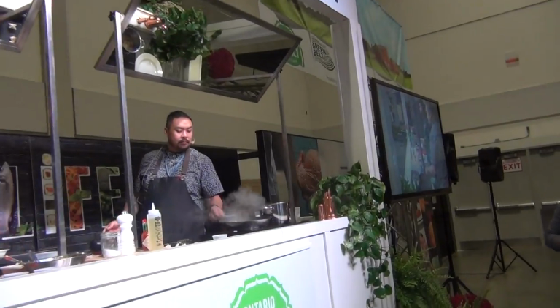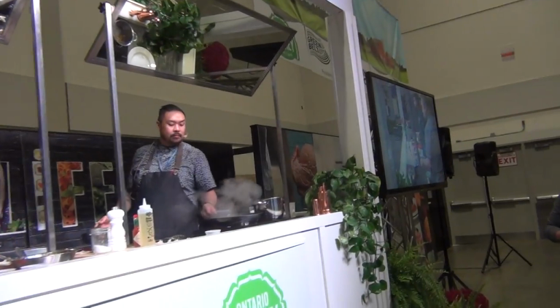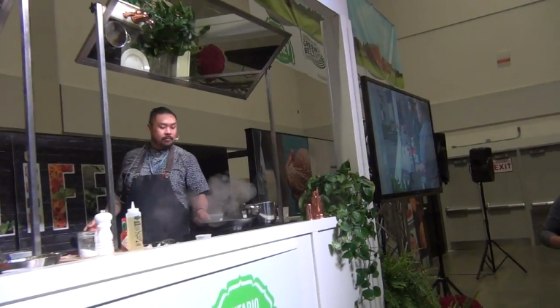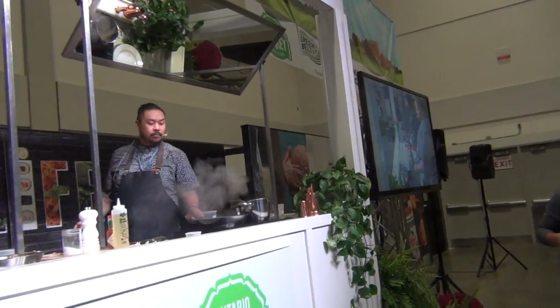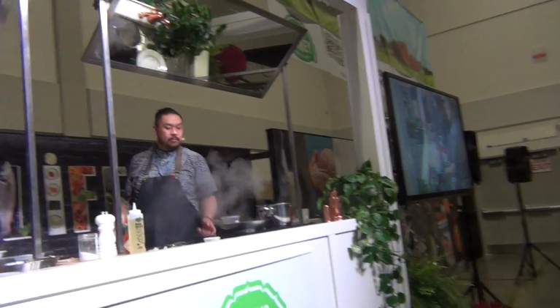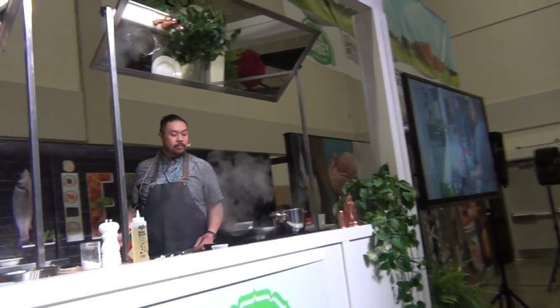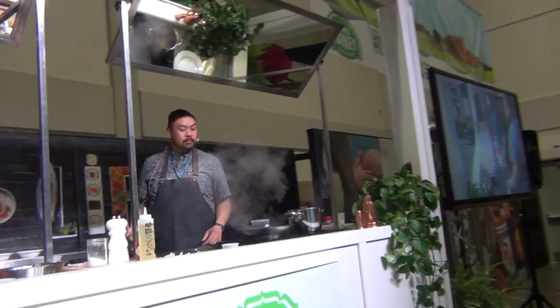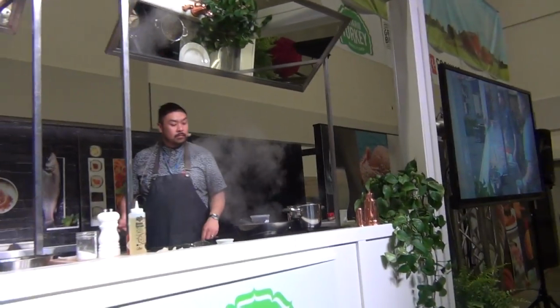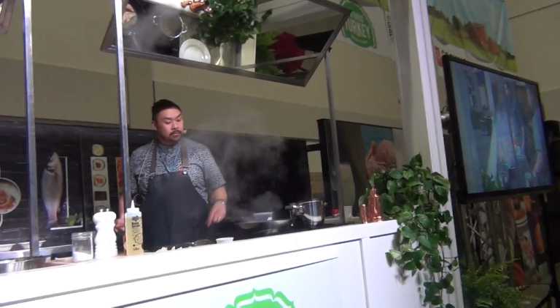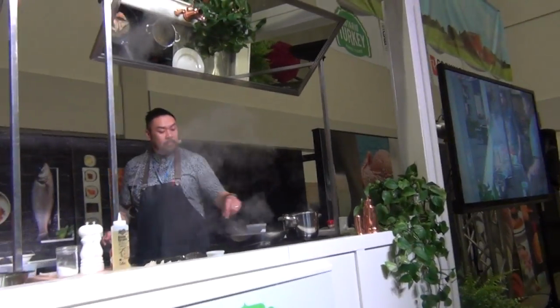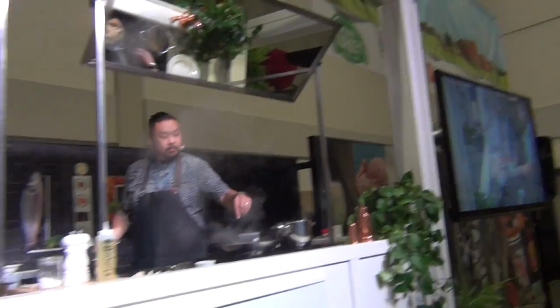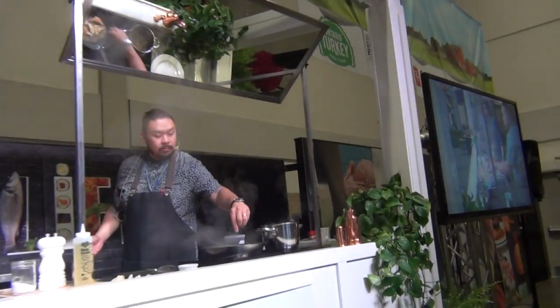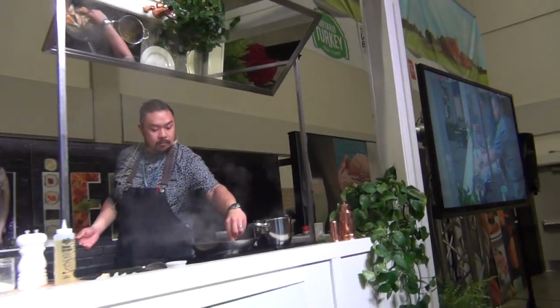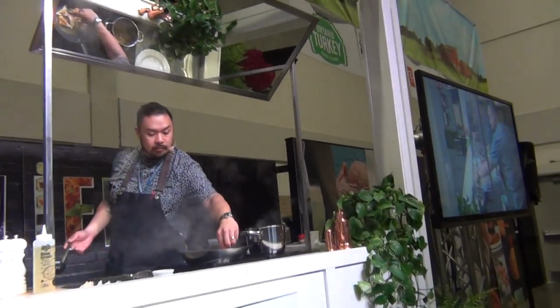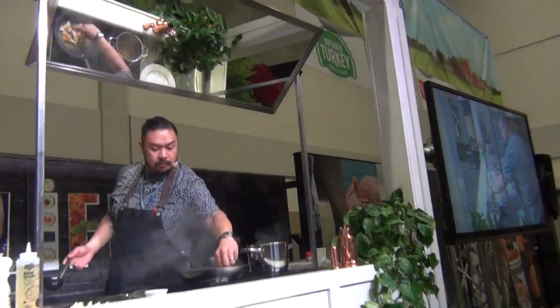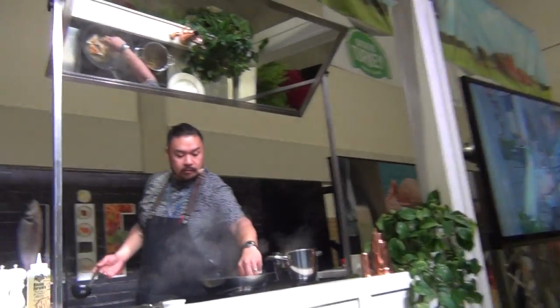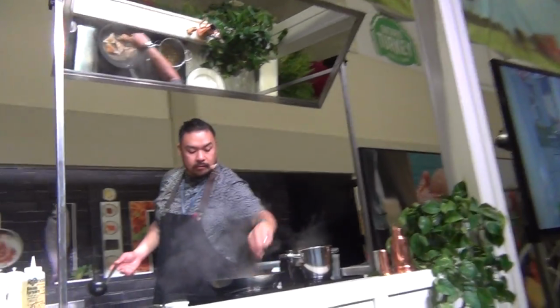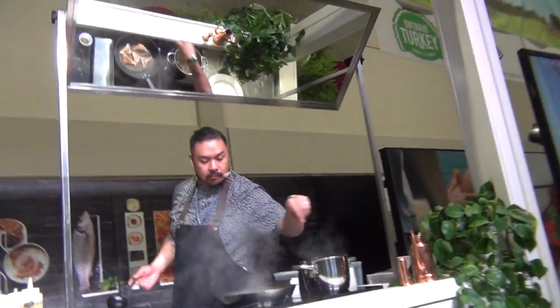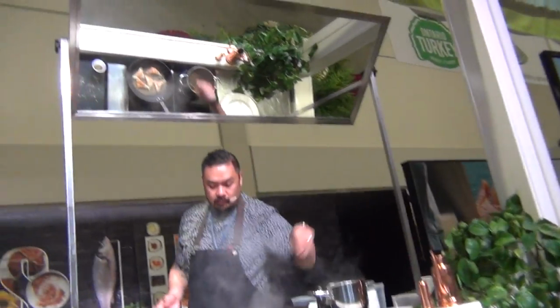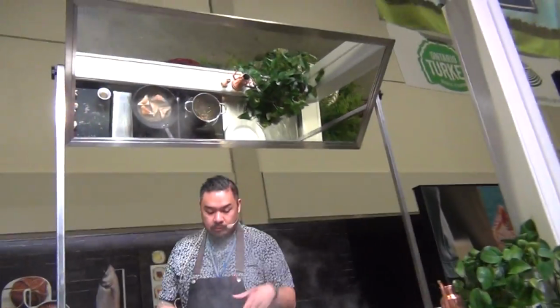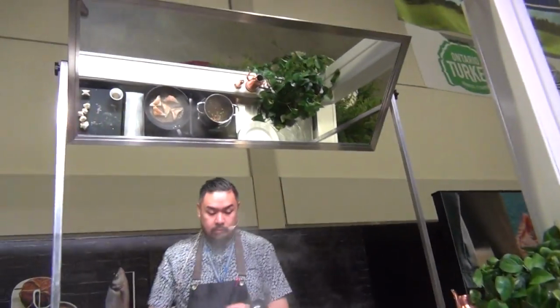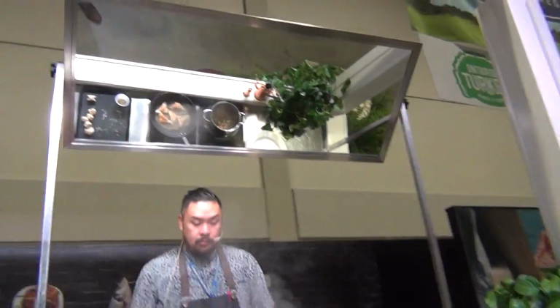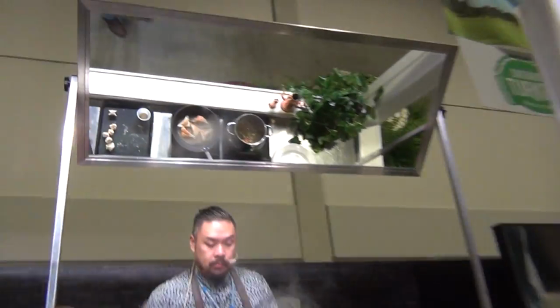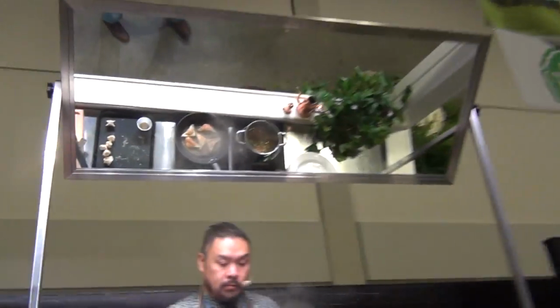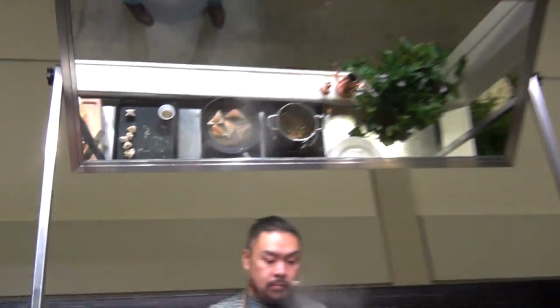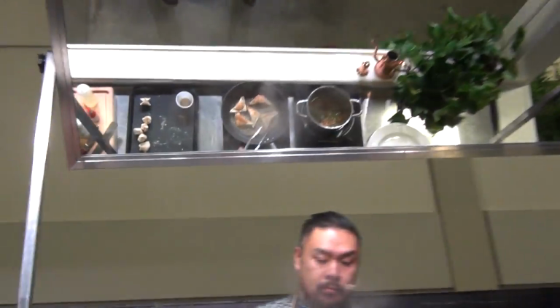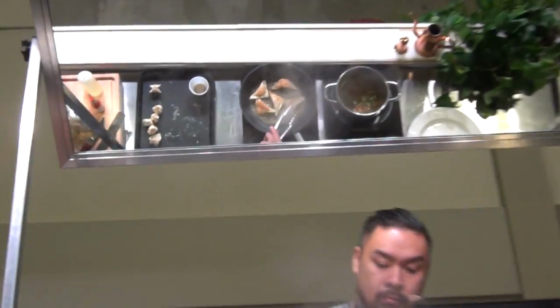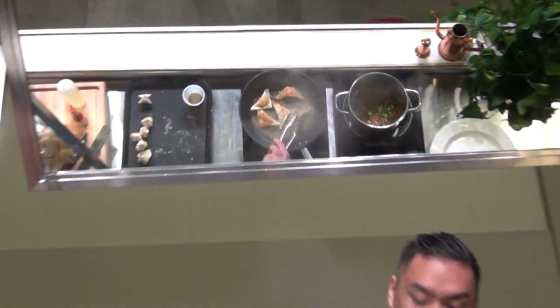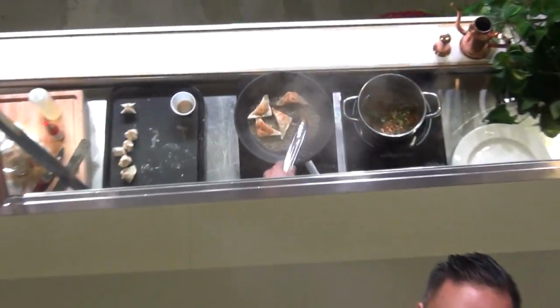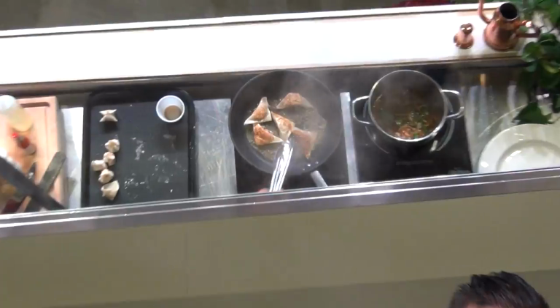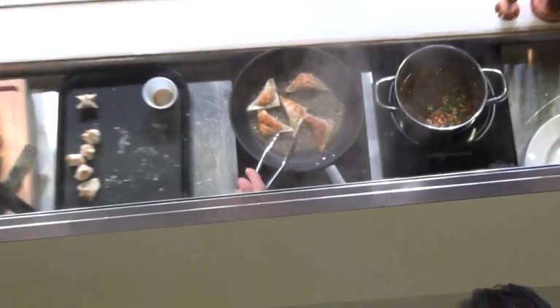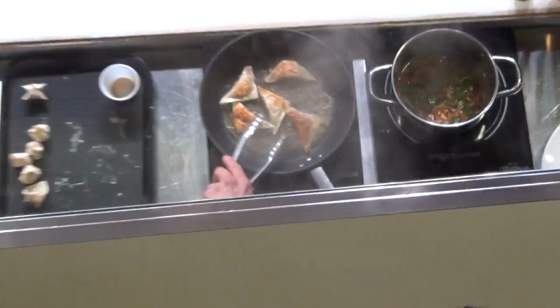You can give those dumplings a flip after a second or two. Now is when you'll find out if they're closing properly.